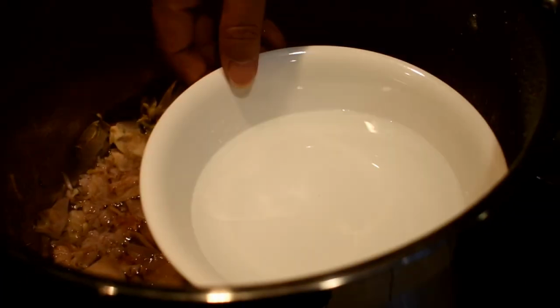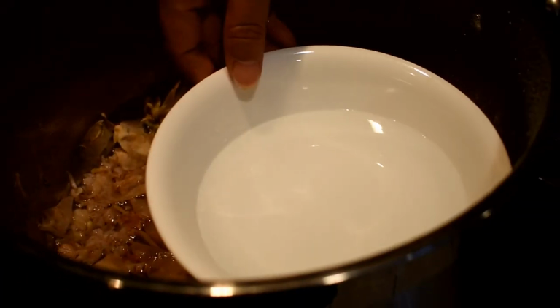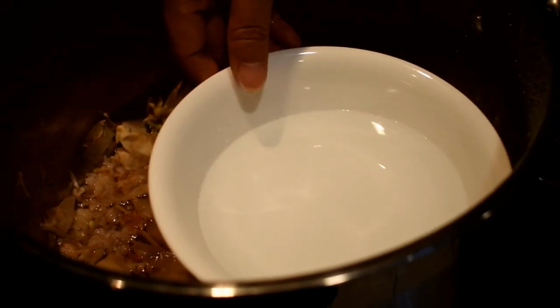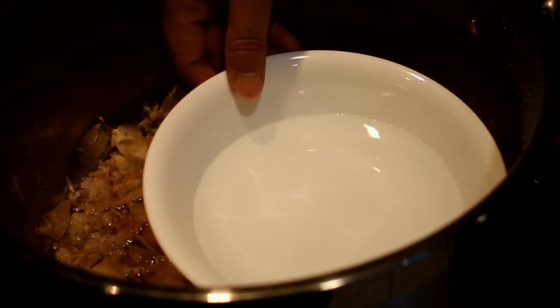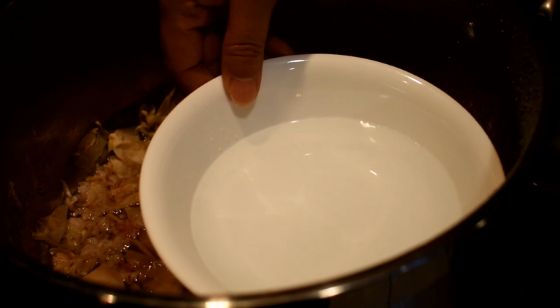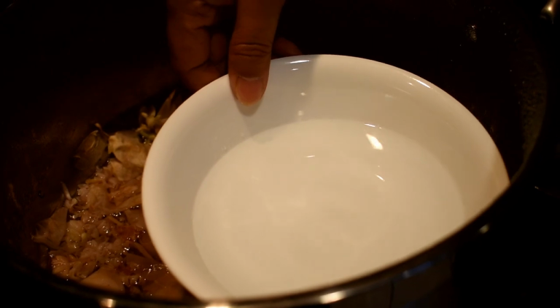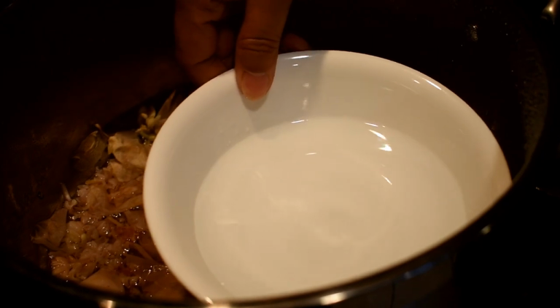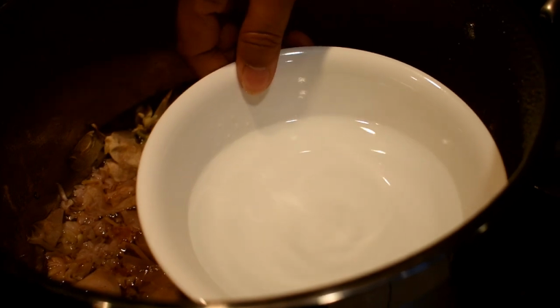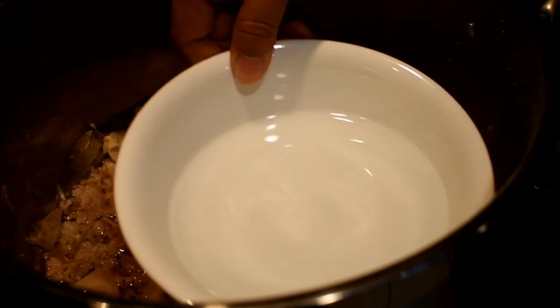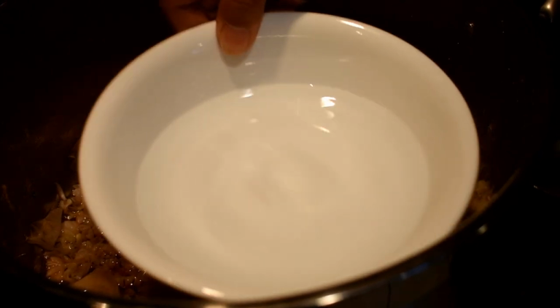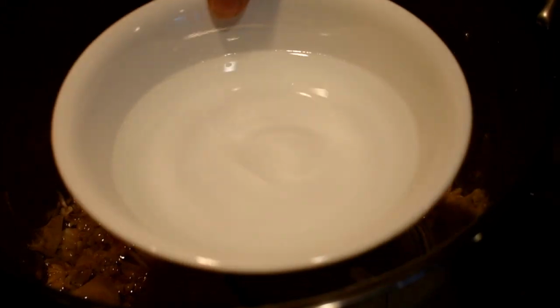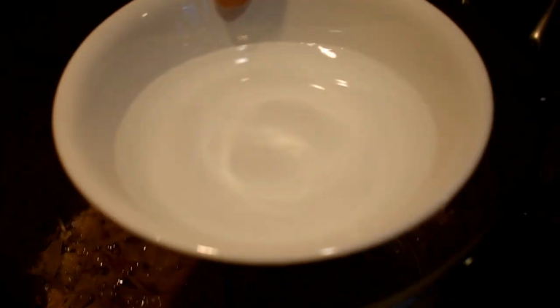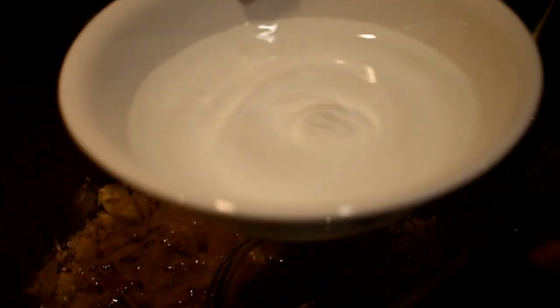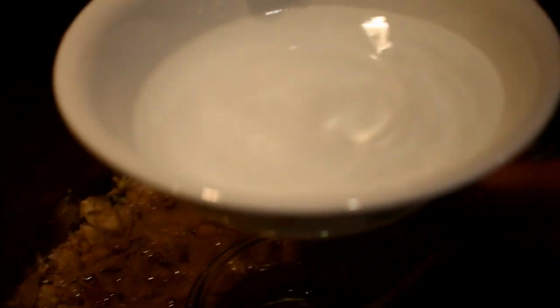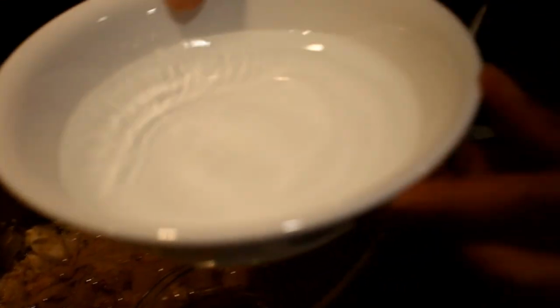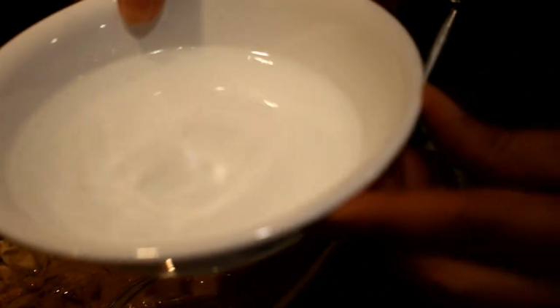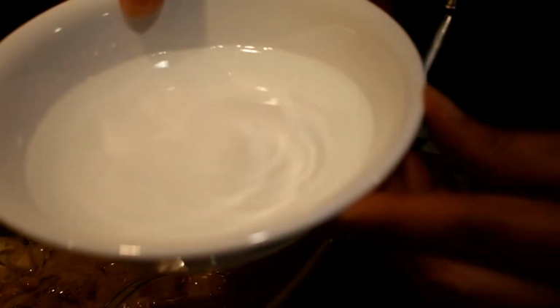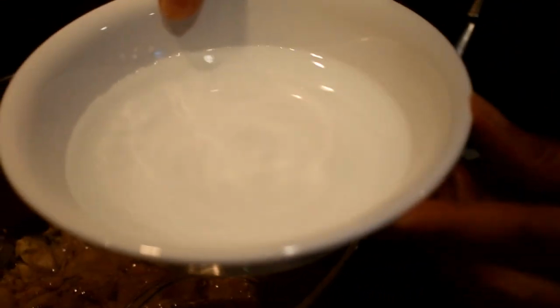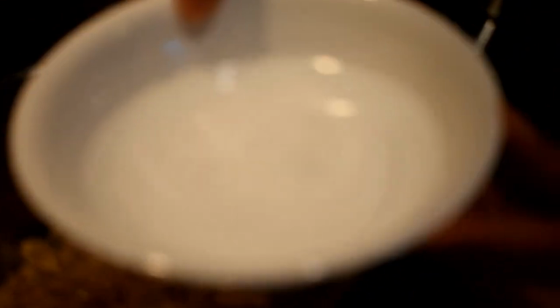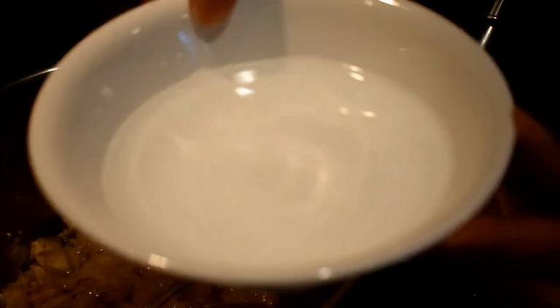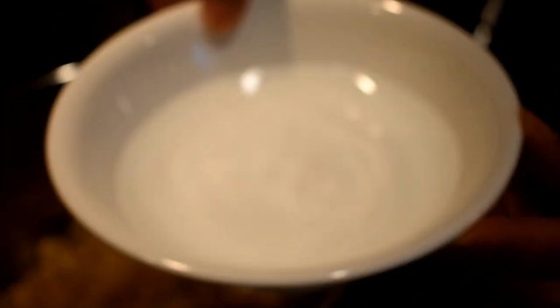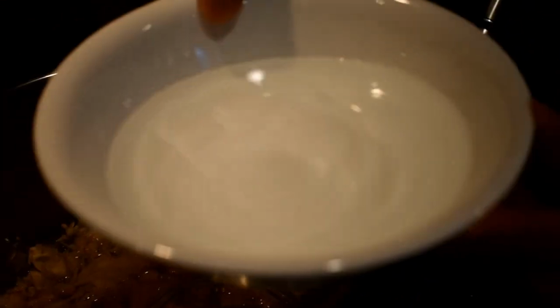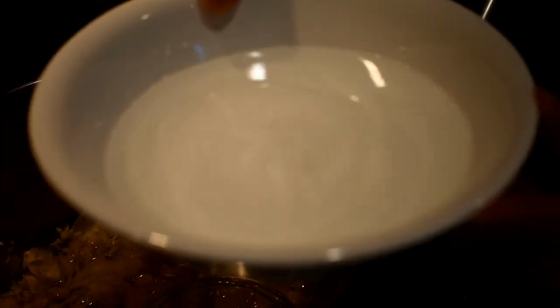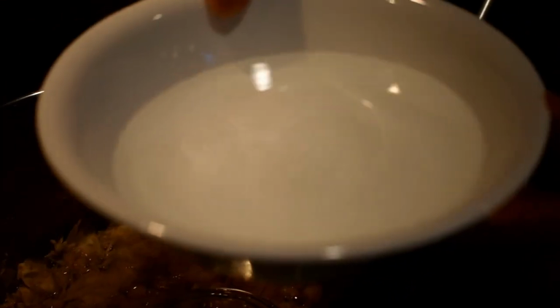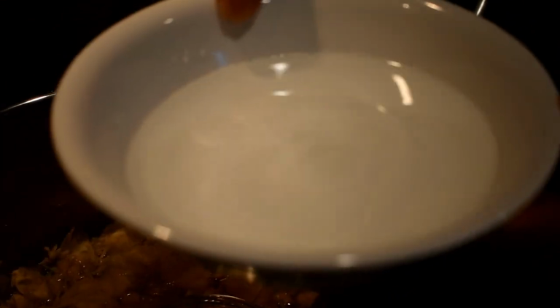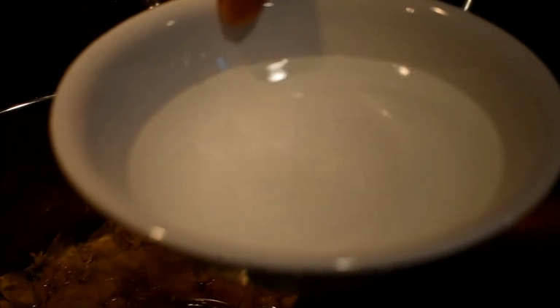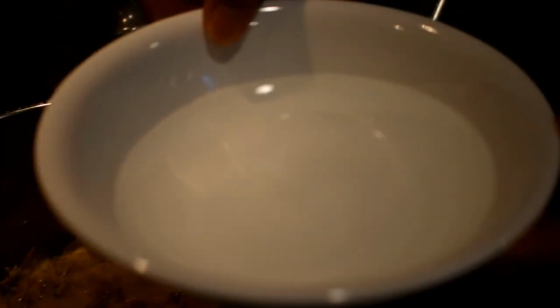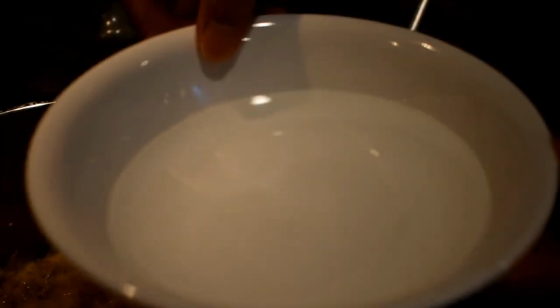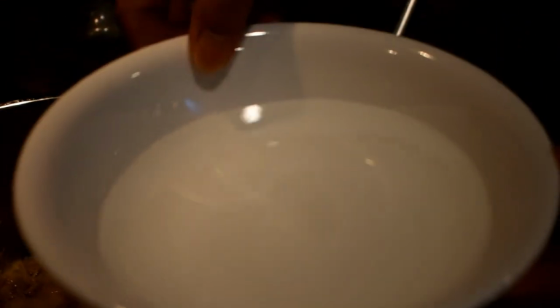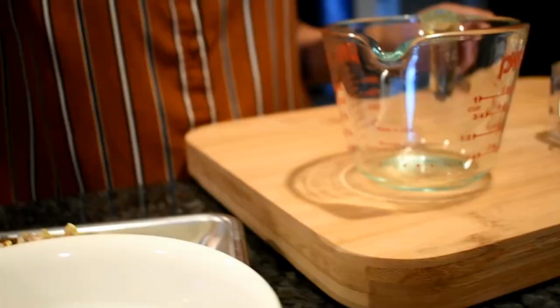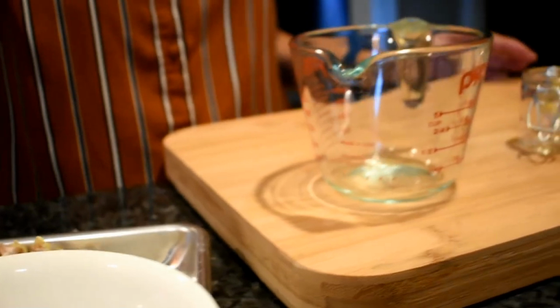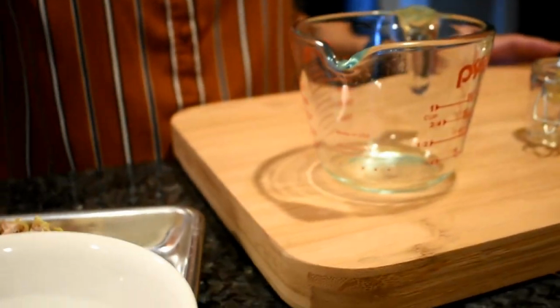This clear liquid is my distilled rose water. It smells really good right now.